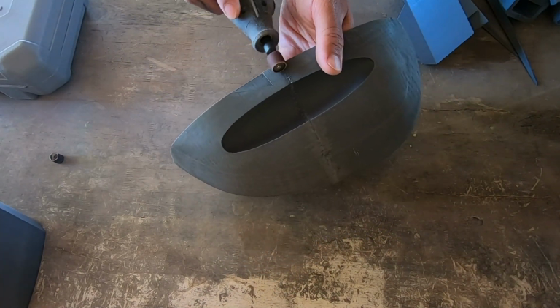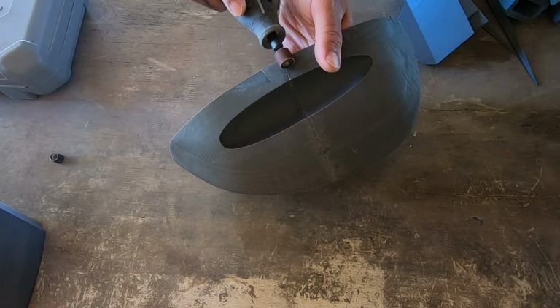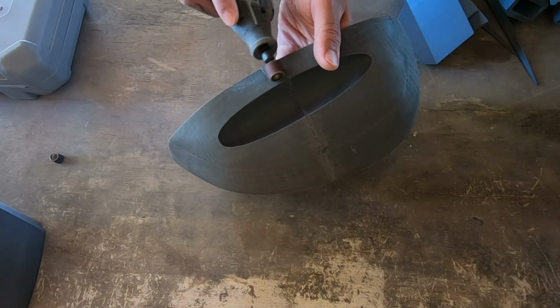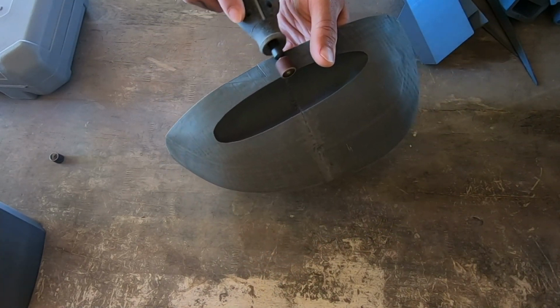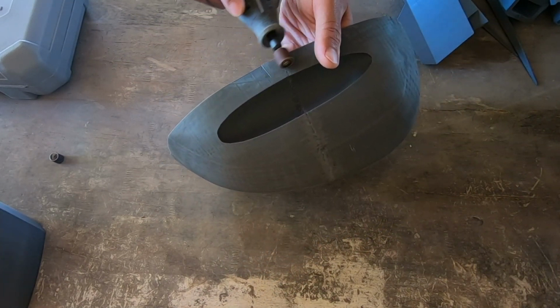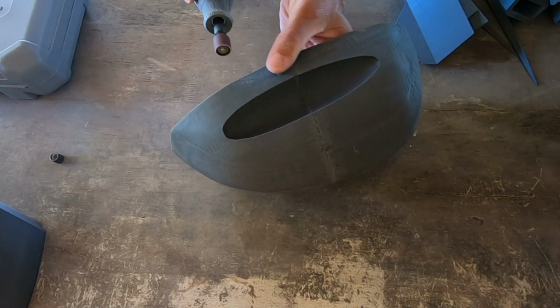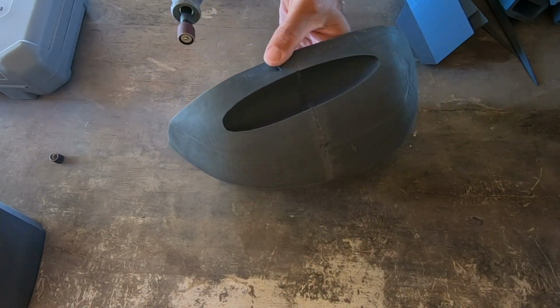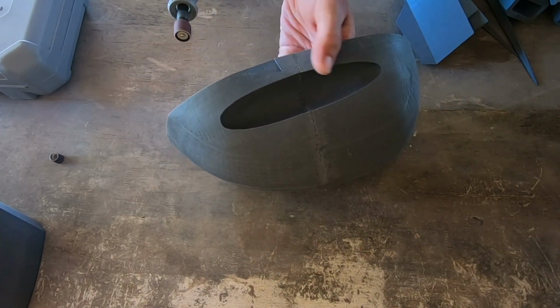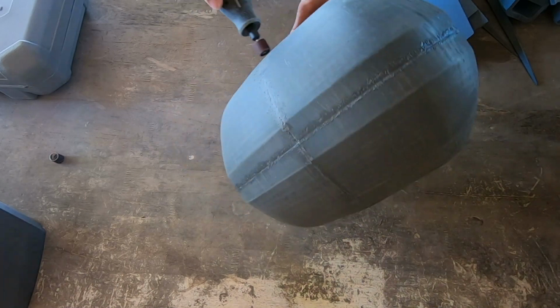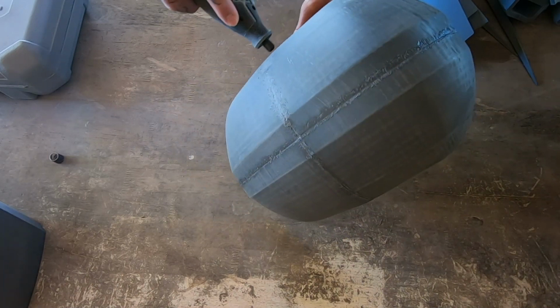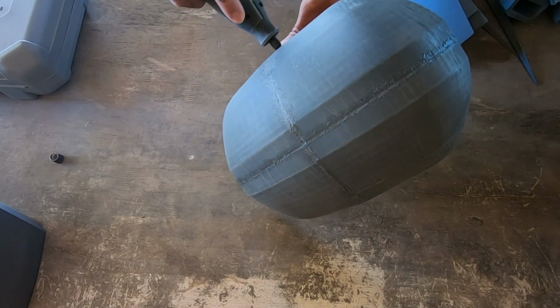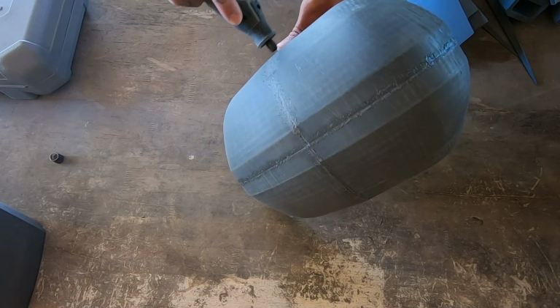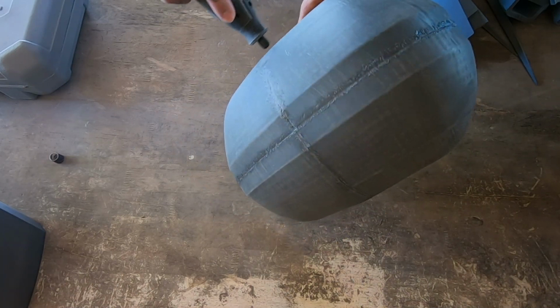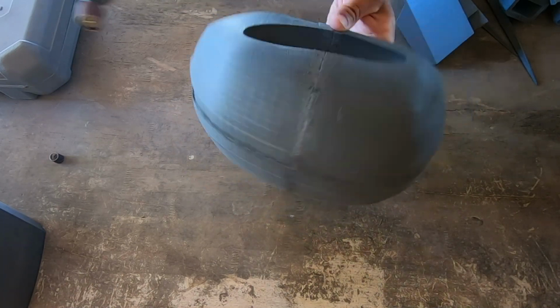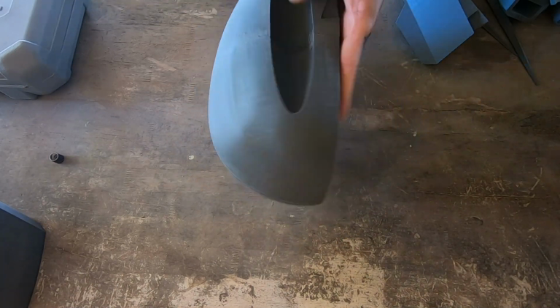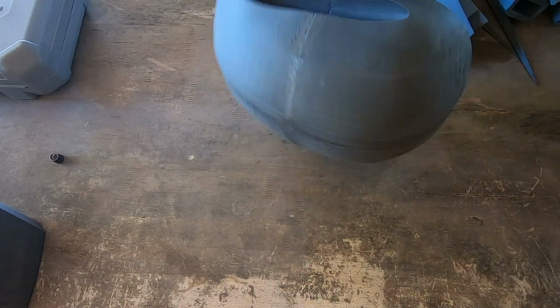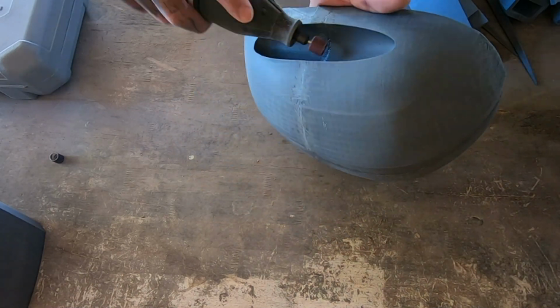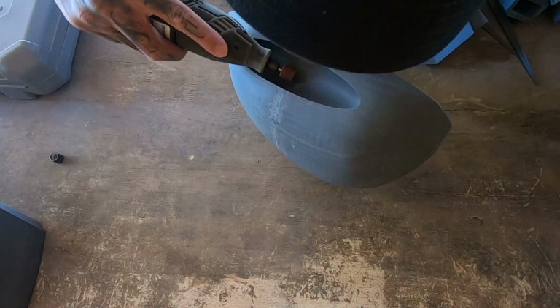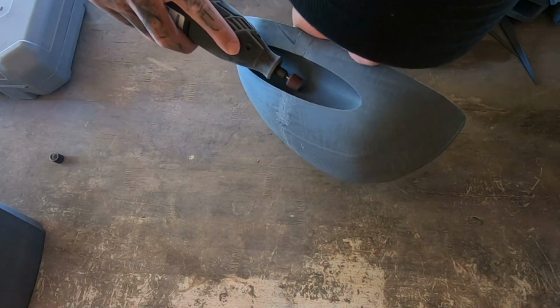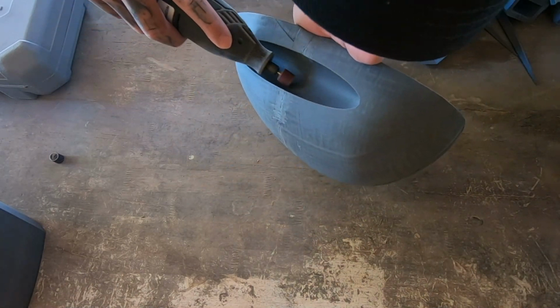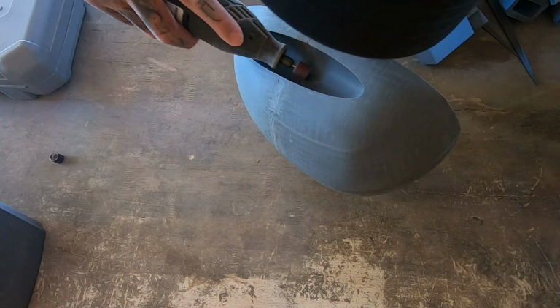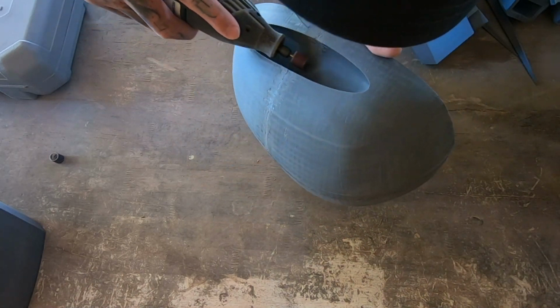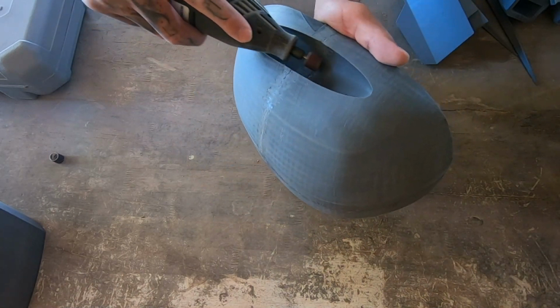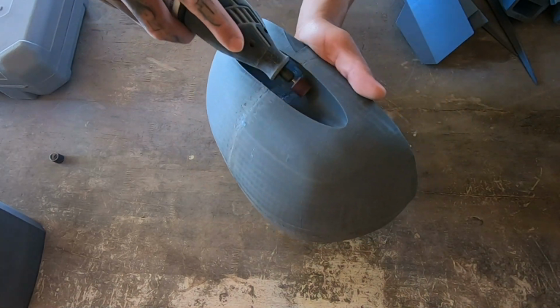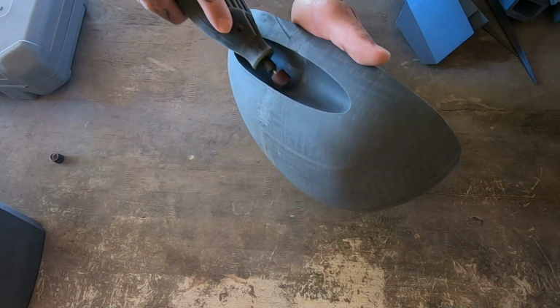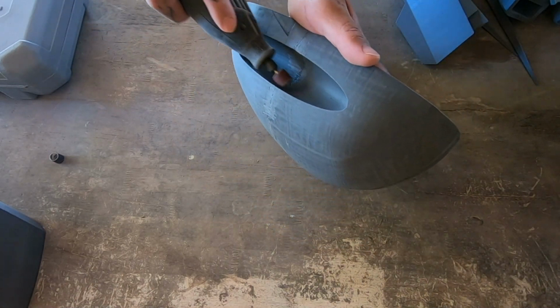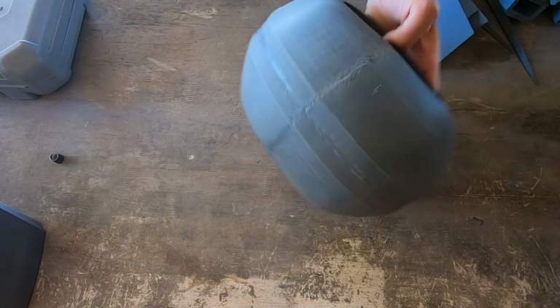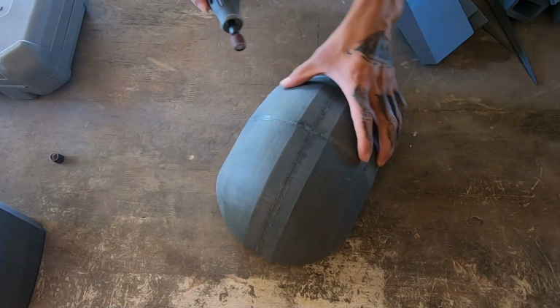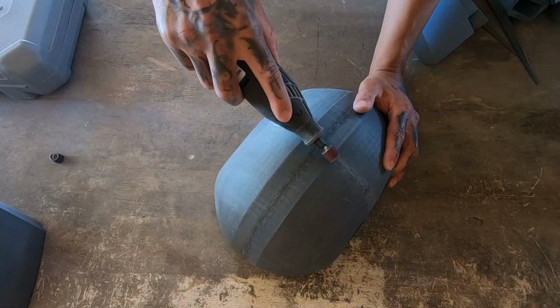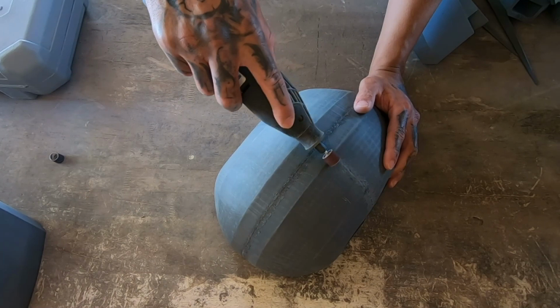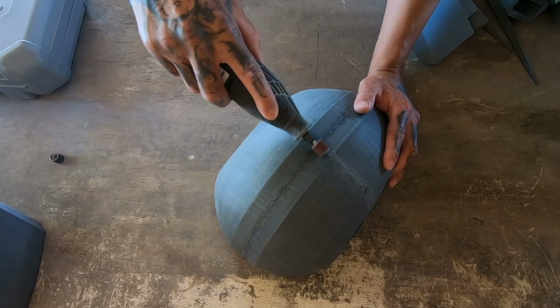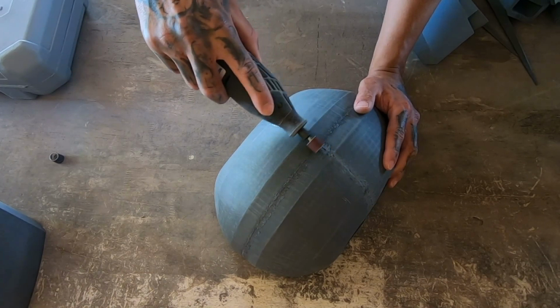Right now I'm using the Dremel to remove any hard pieces of filament from when I was soldering, because sandpaper isn't going to smooth out these hard pieces.